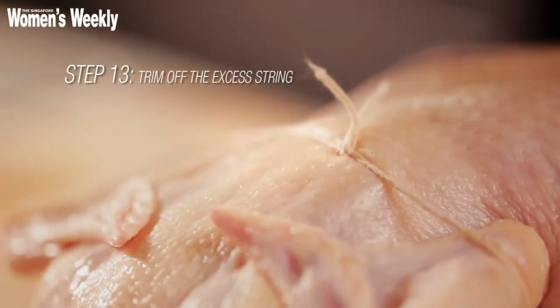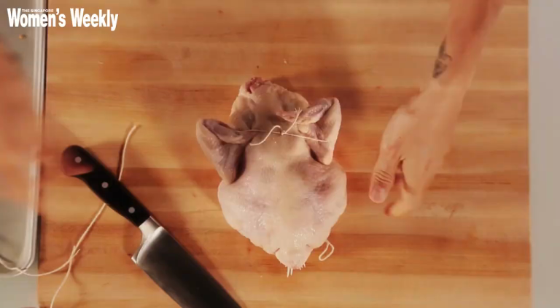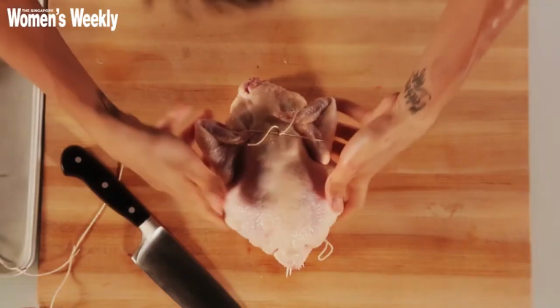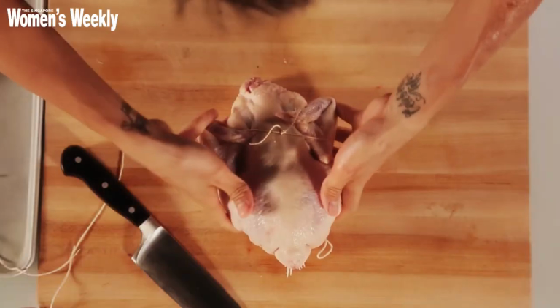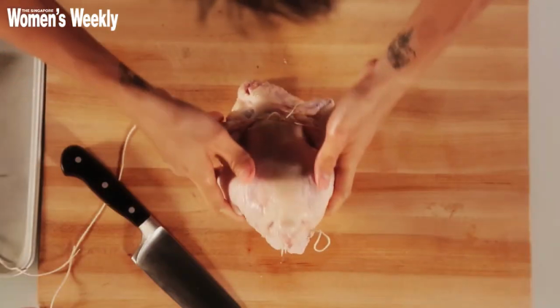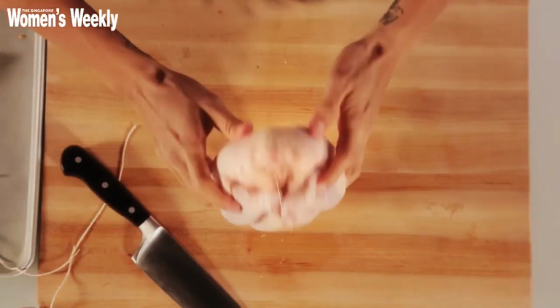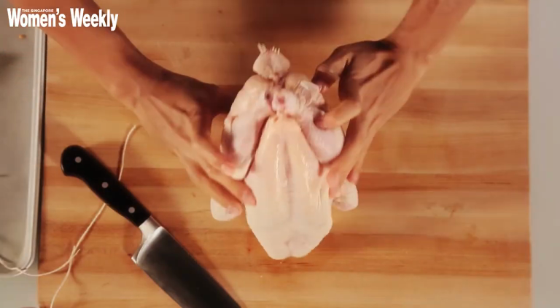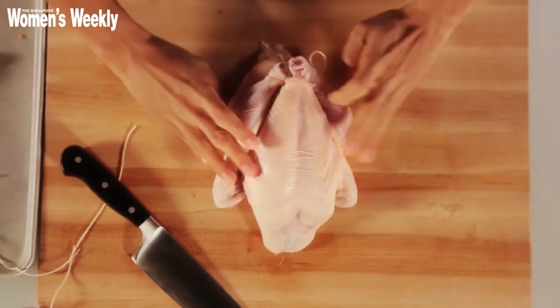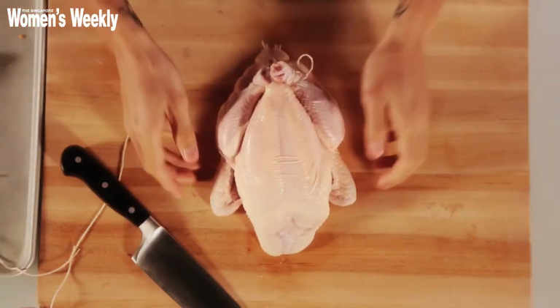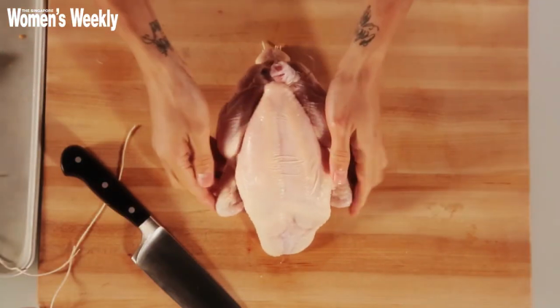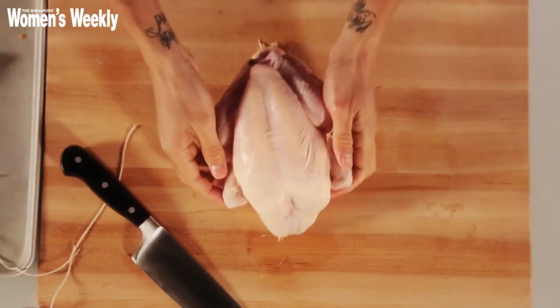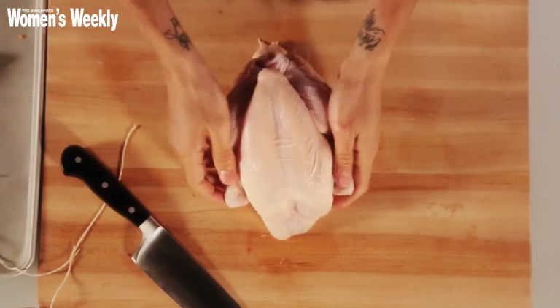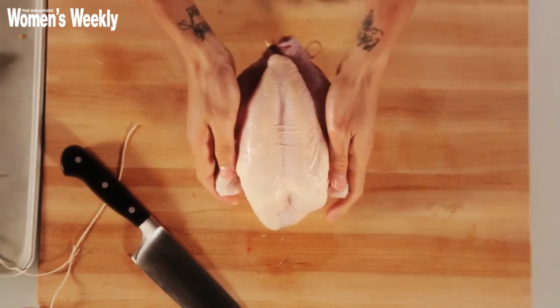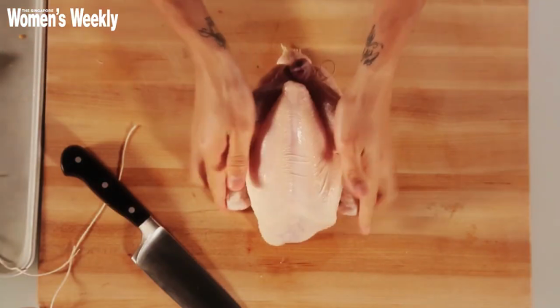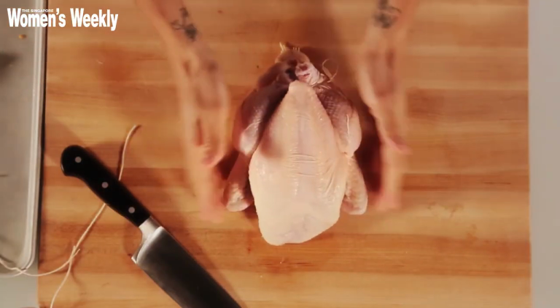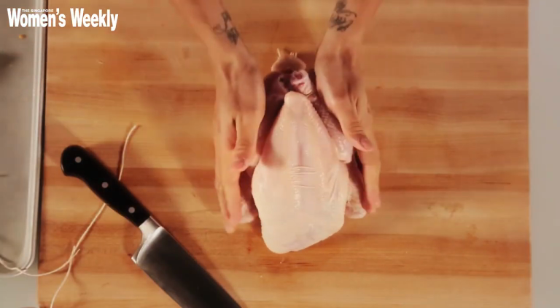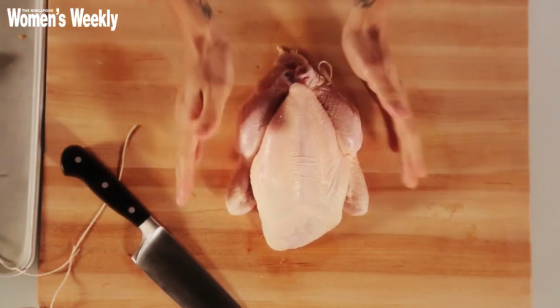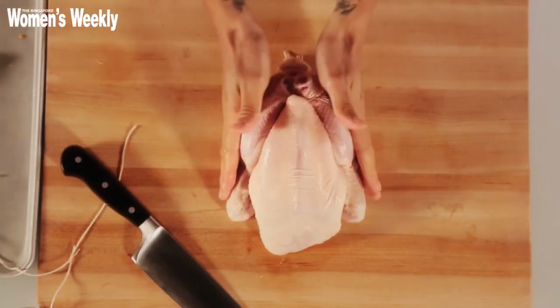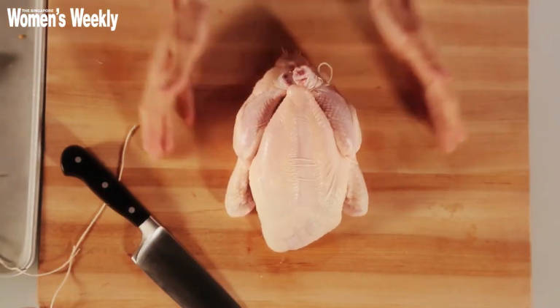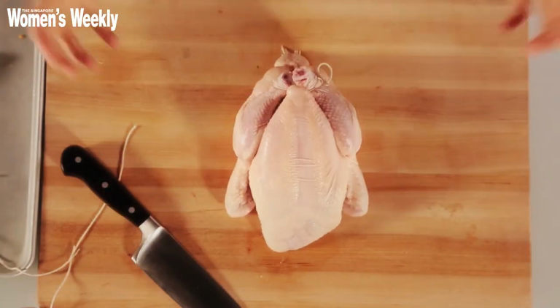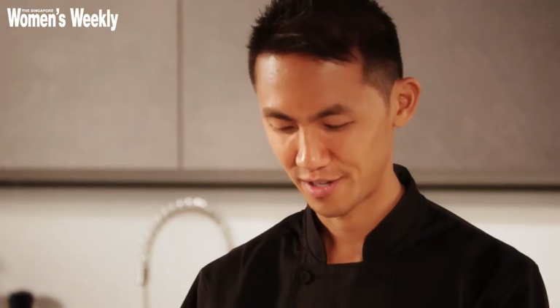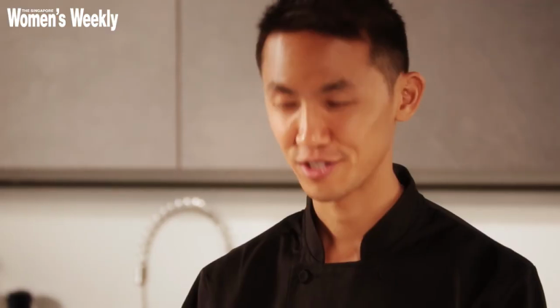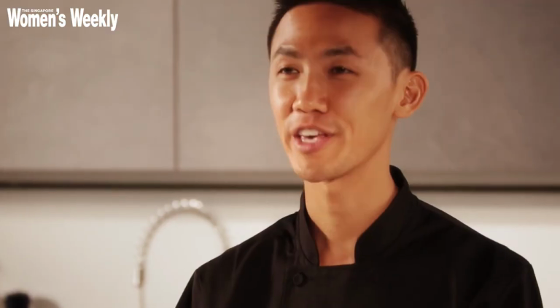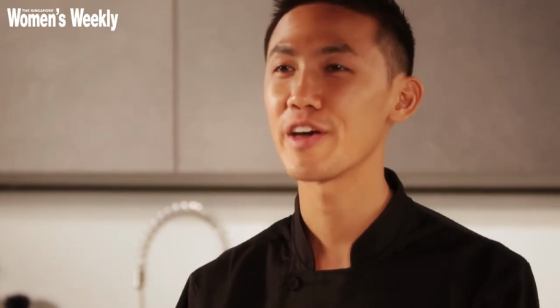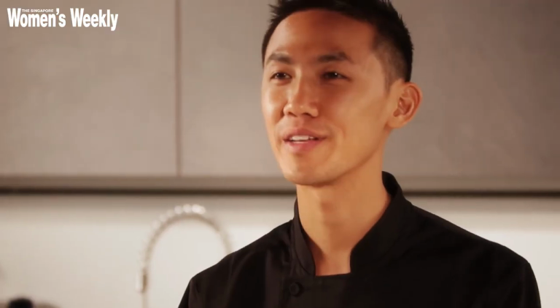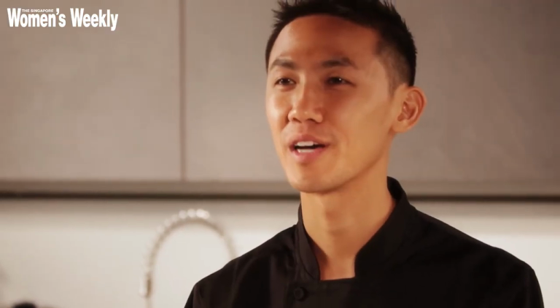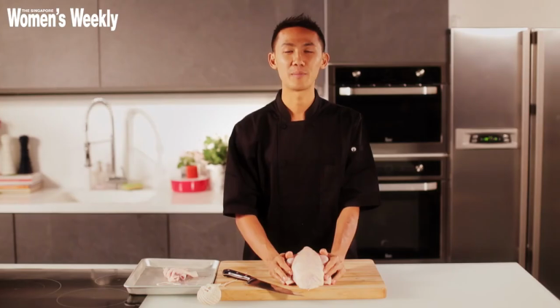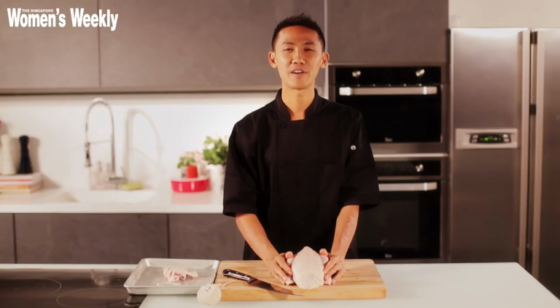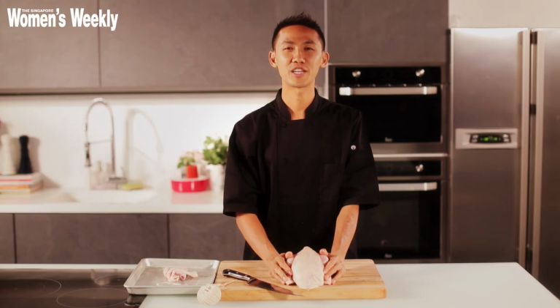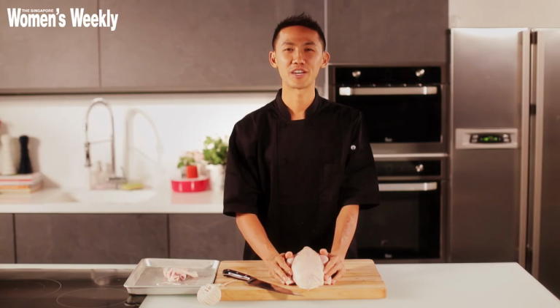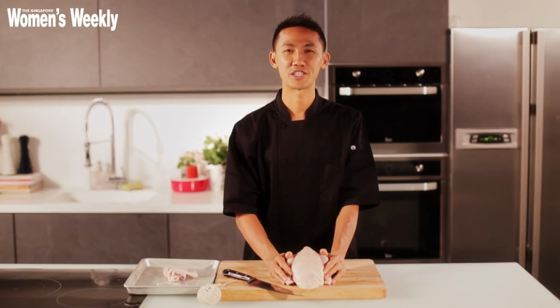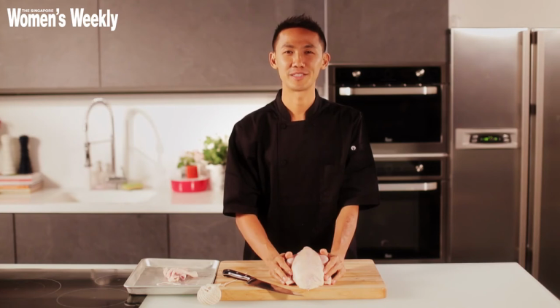Trussing the chicken allows the chicken to be cooked a lot more evenly in the oven. So here you have it — a perfectly trussed chicken.